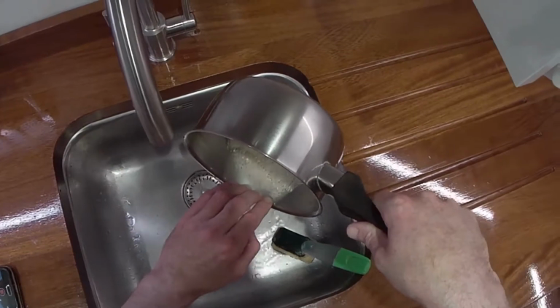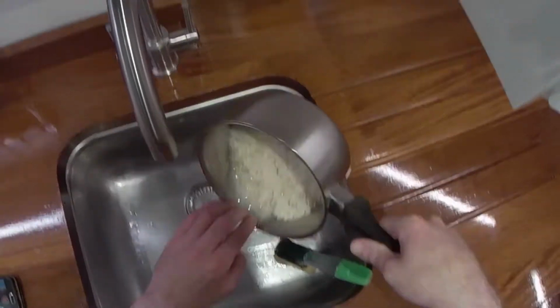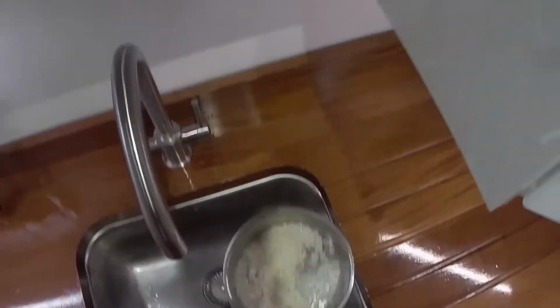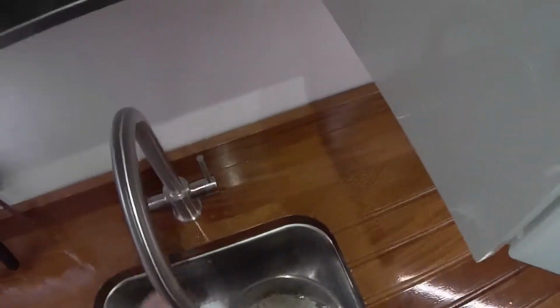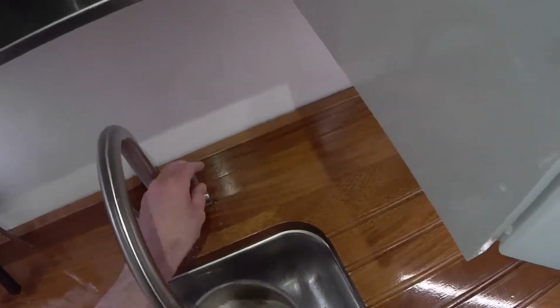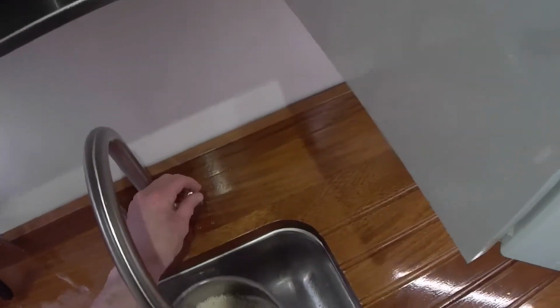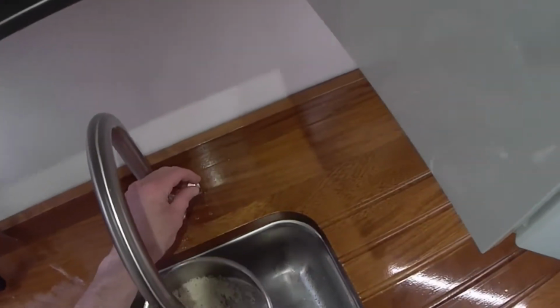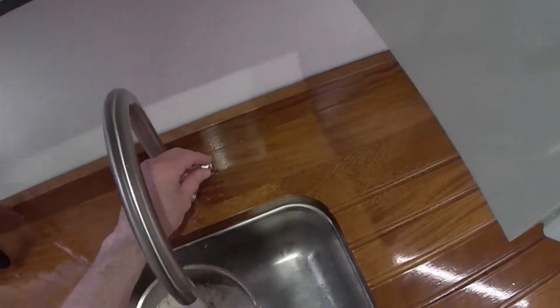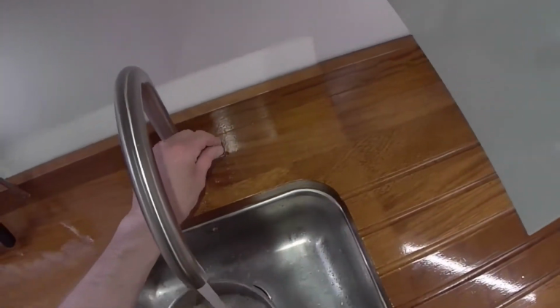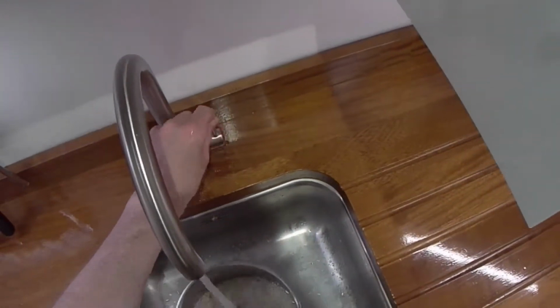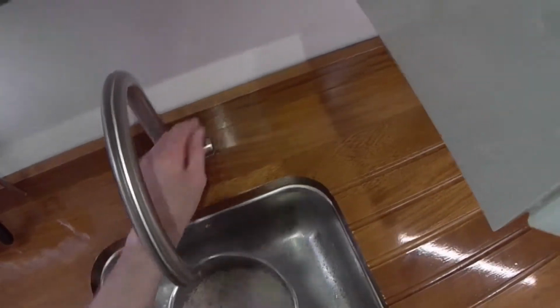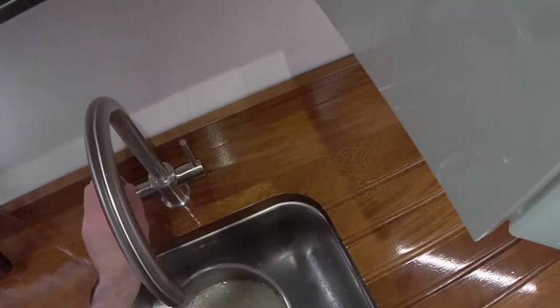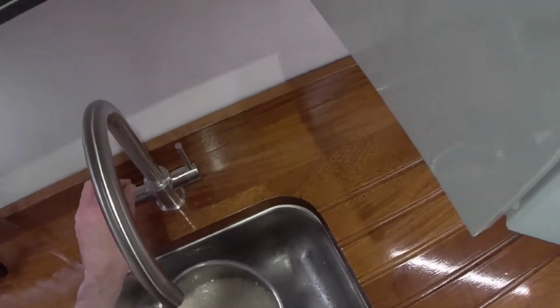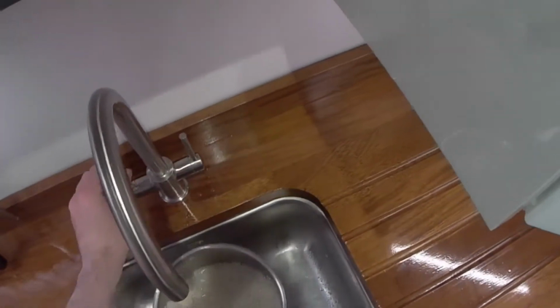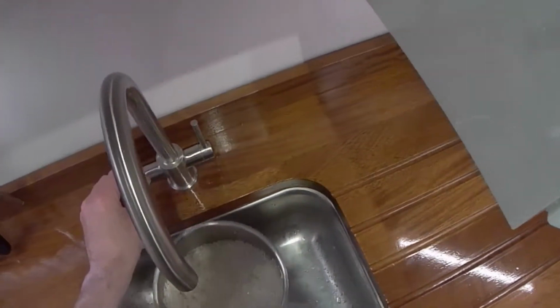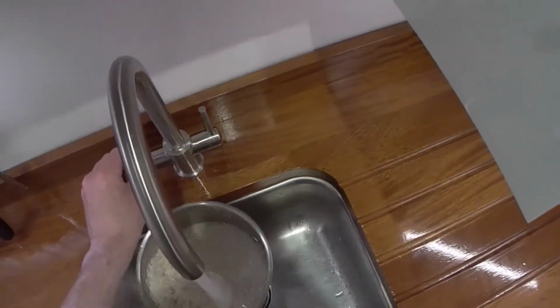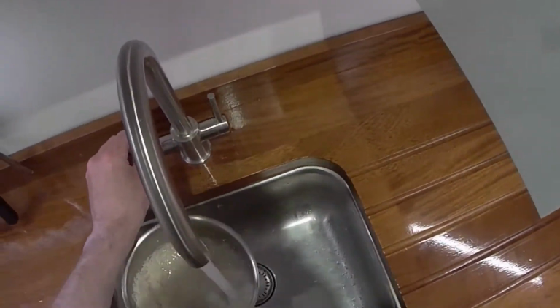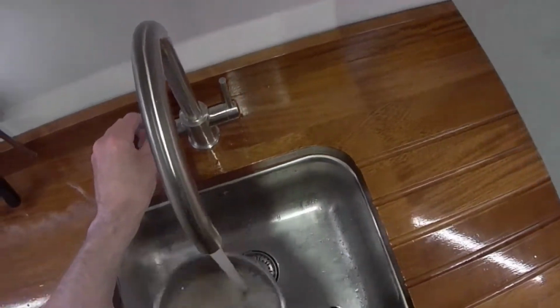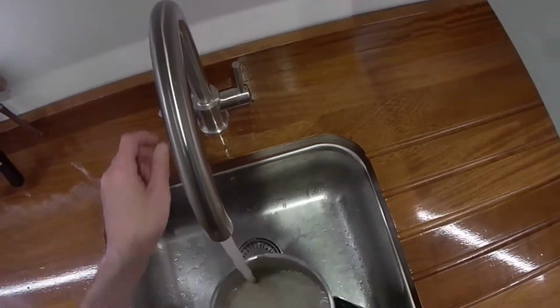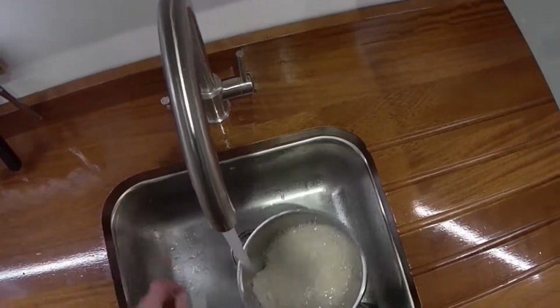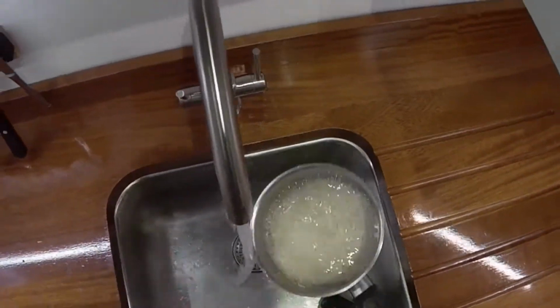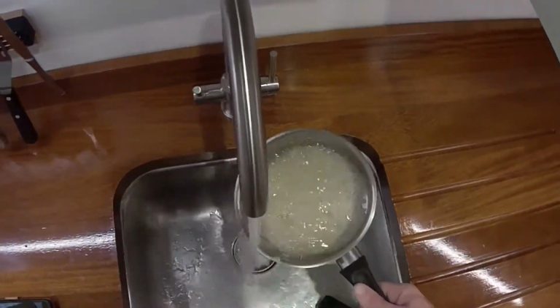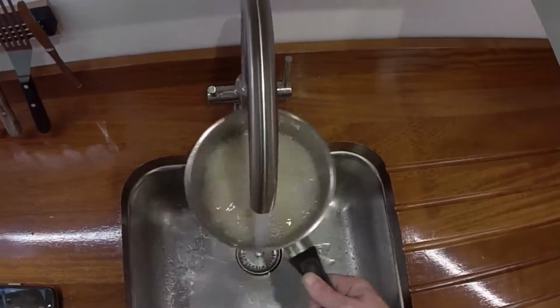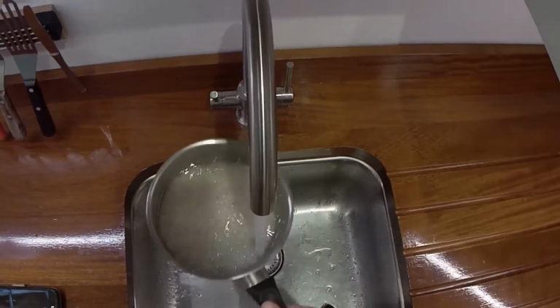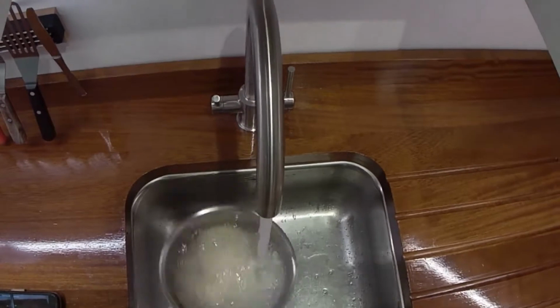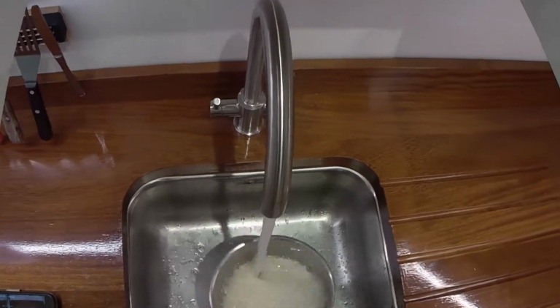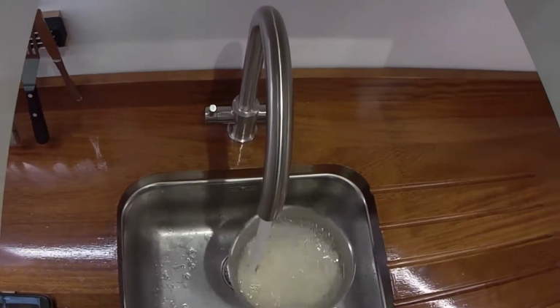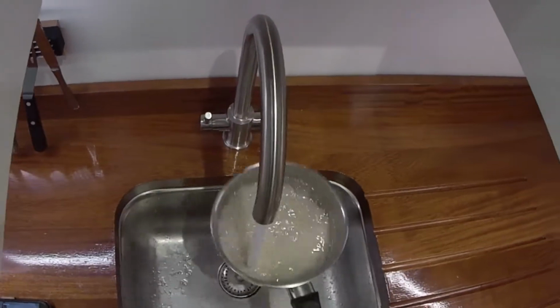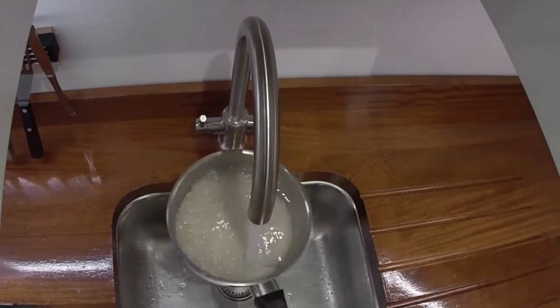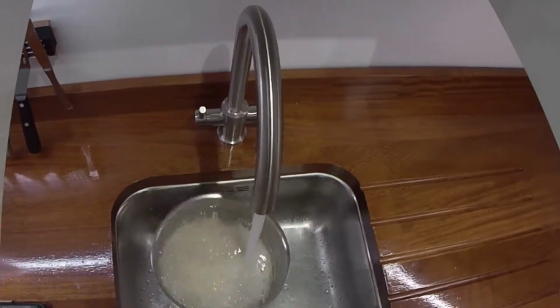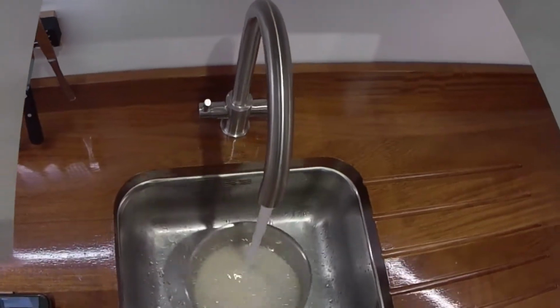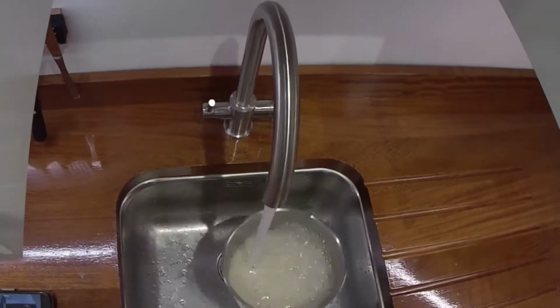Just want to rinse the rice a few times until the water runs clear.